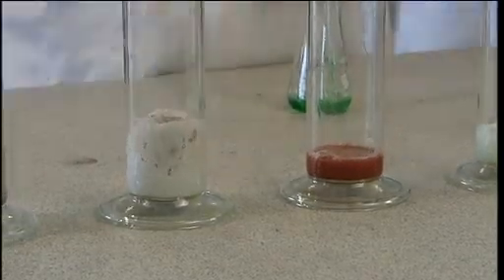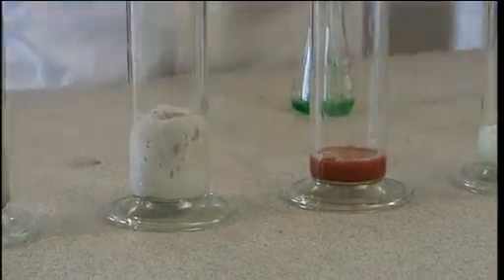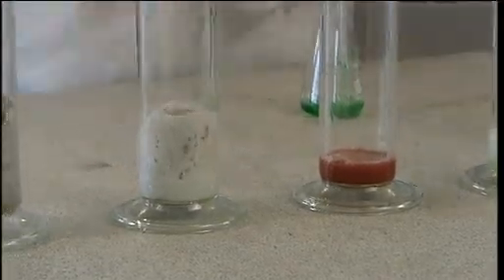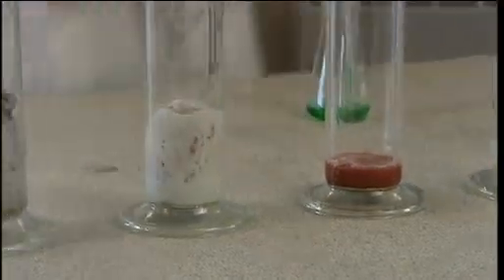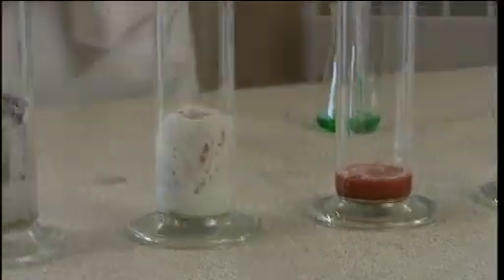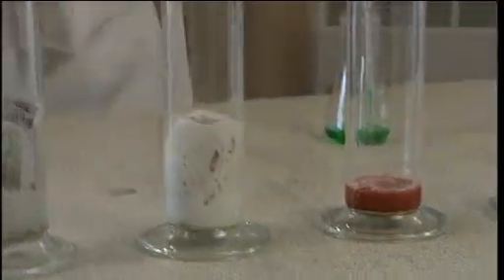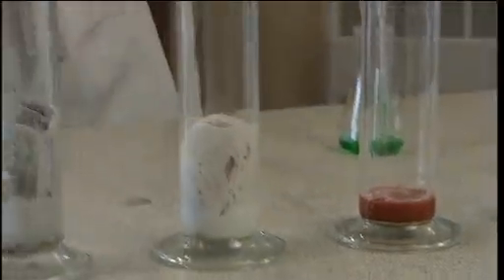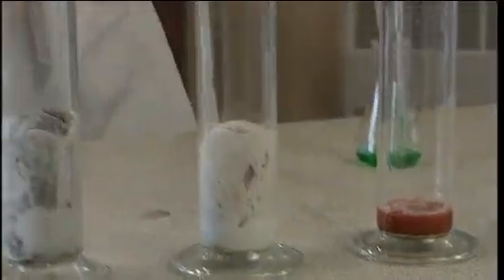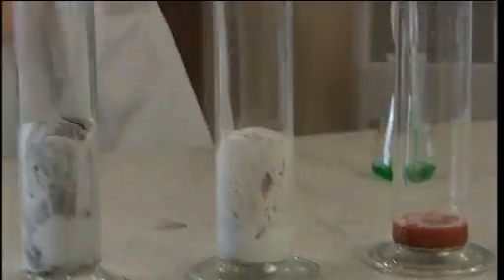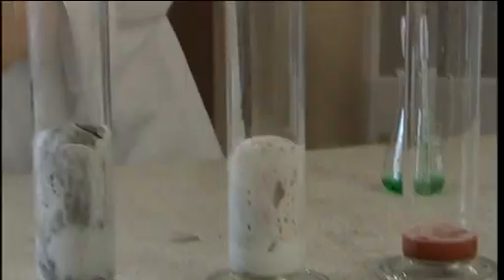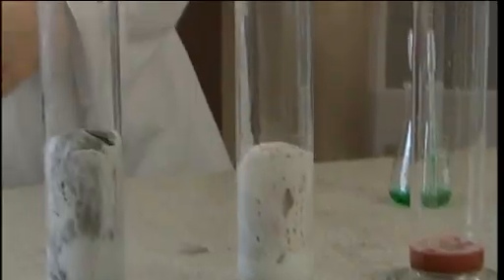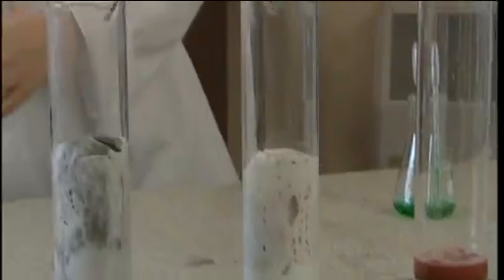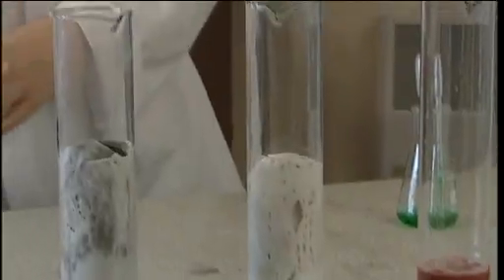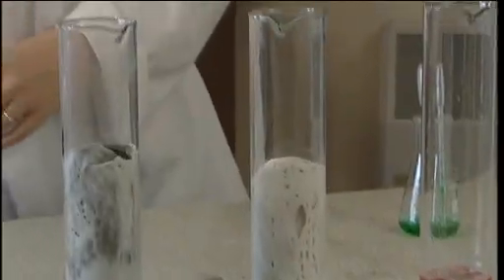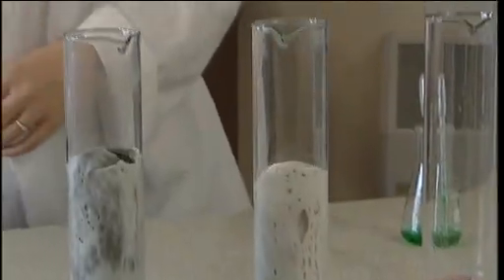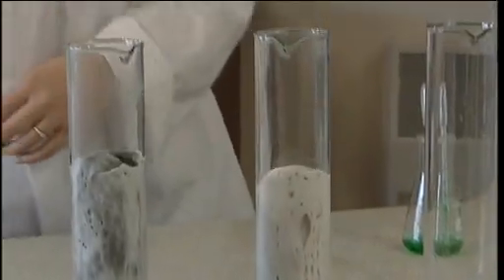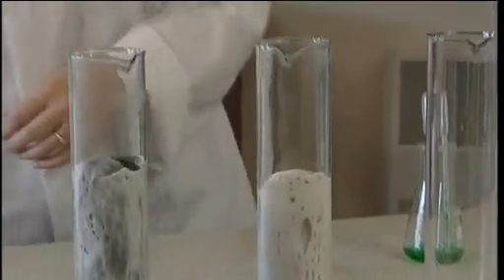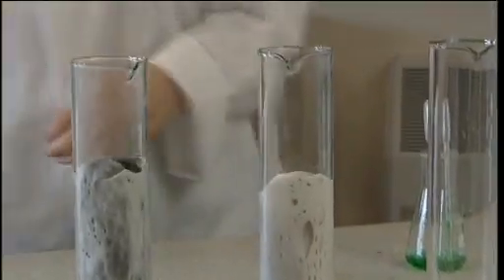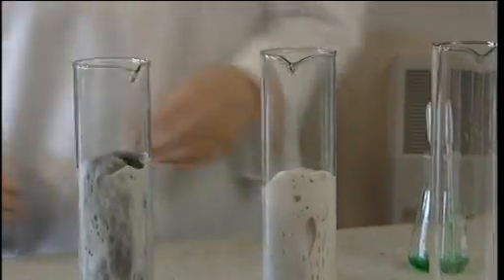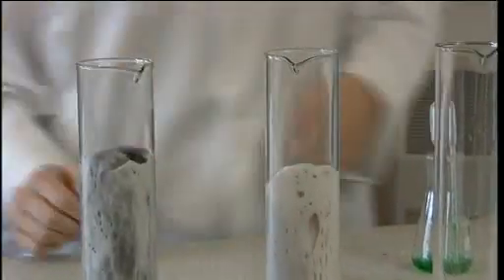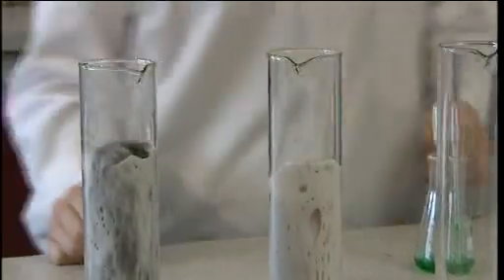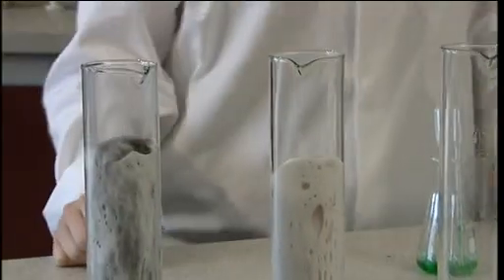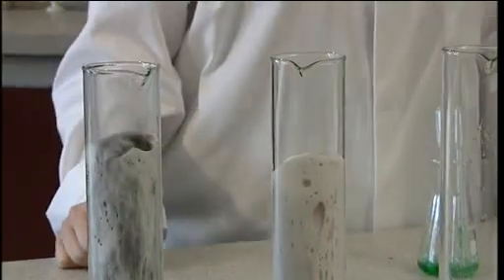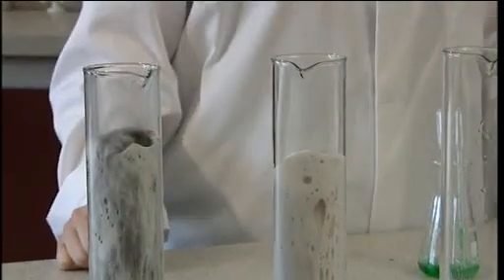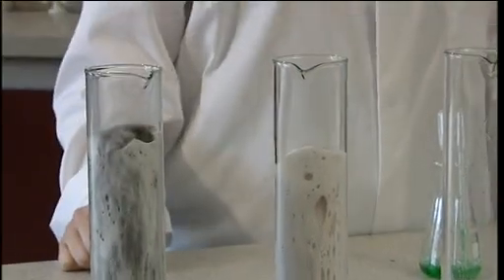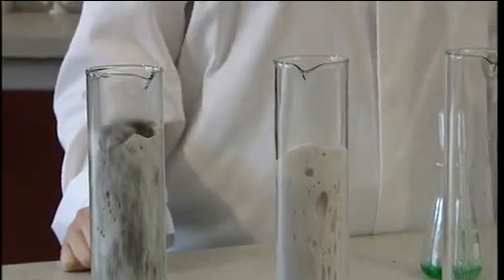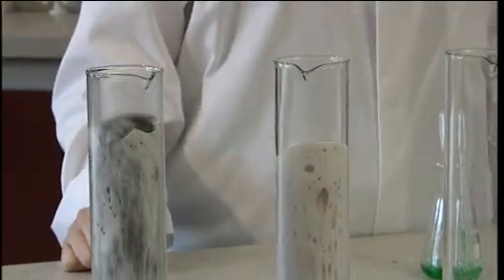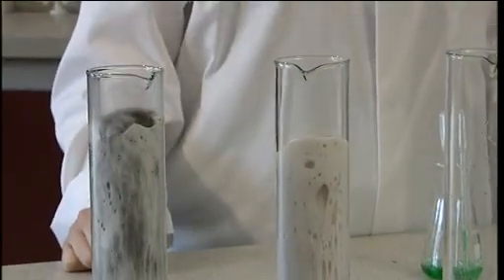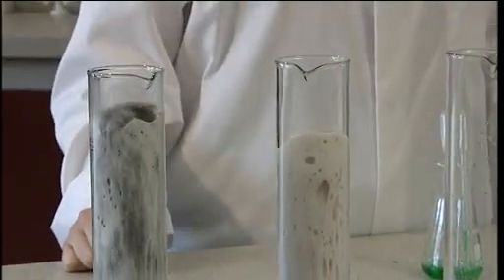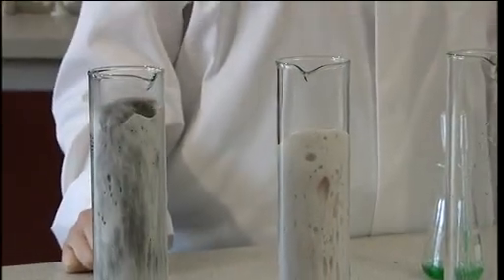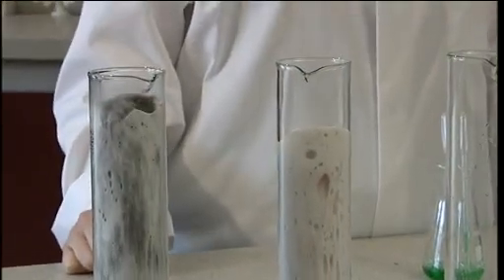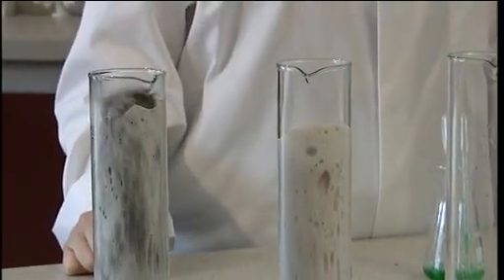This demonstration is a fun way of showing the effect of different catalysts on the rate of decomposition of hydrogen peroxide.